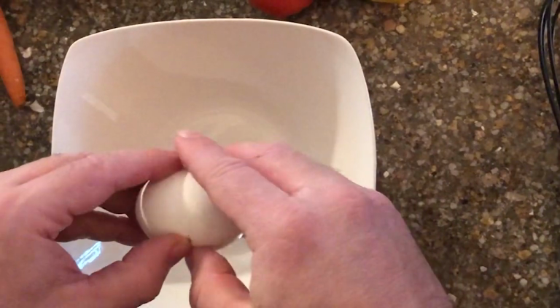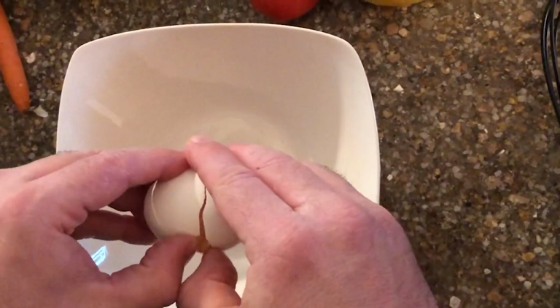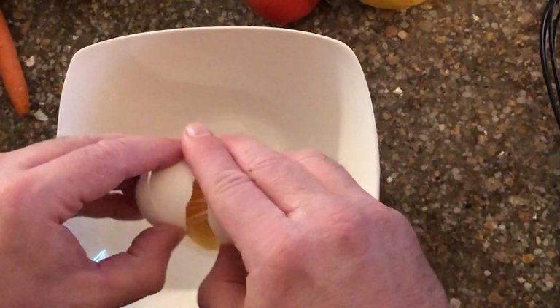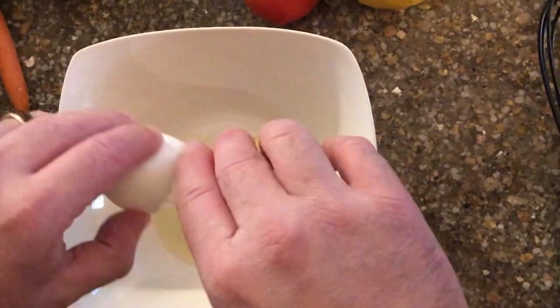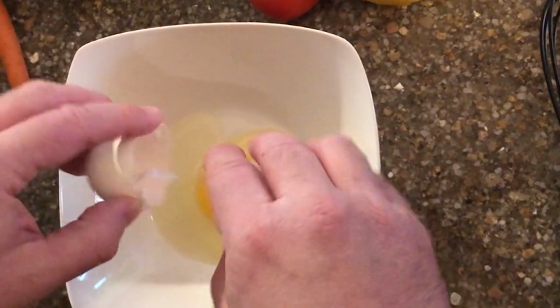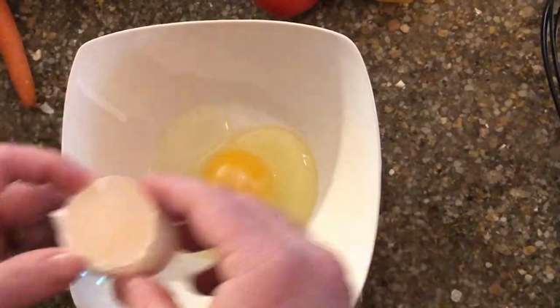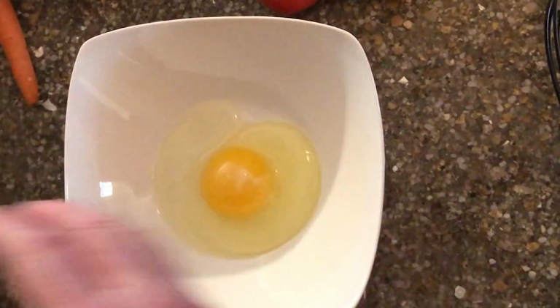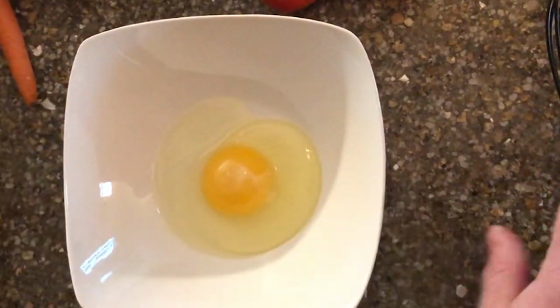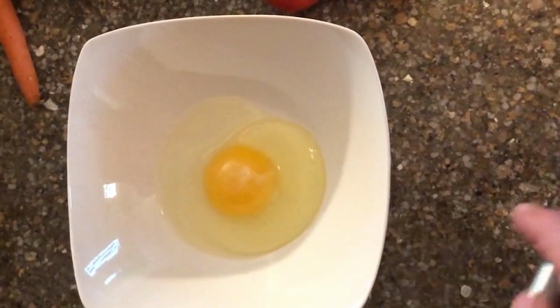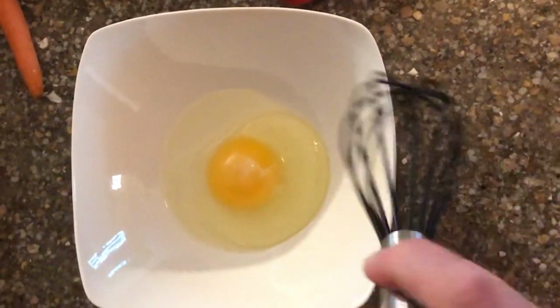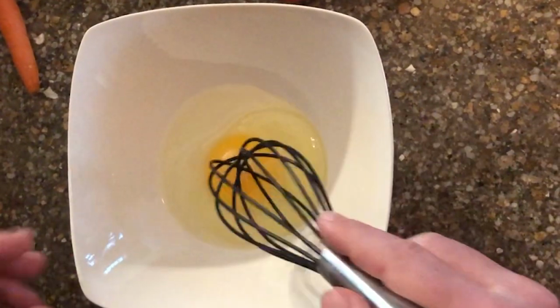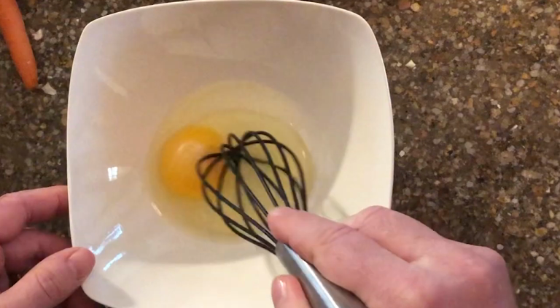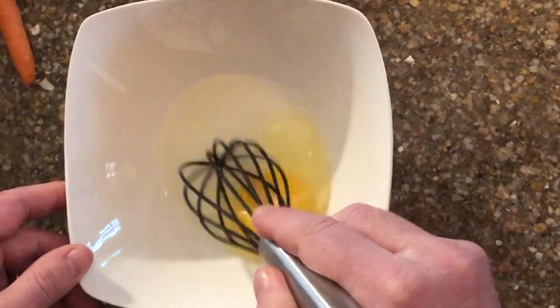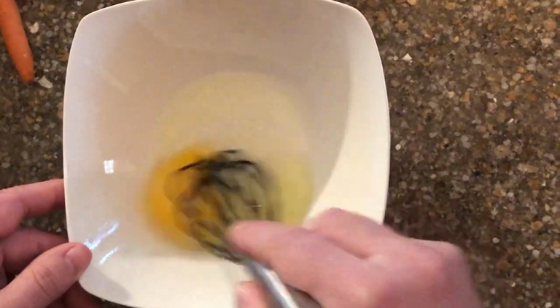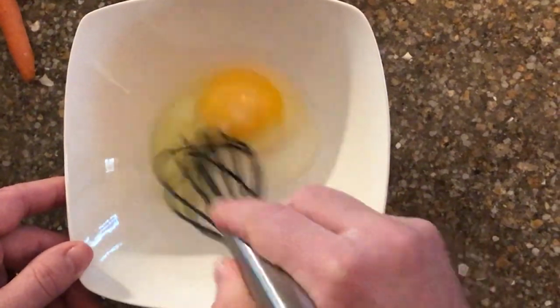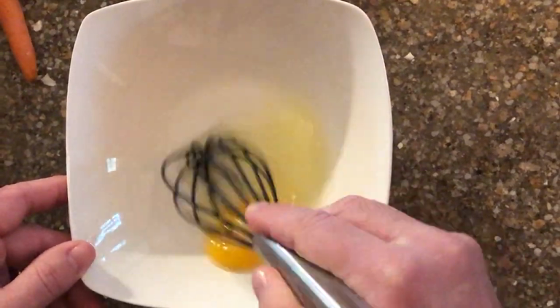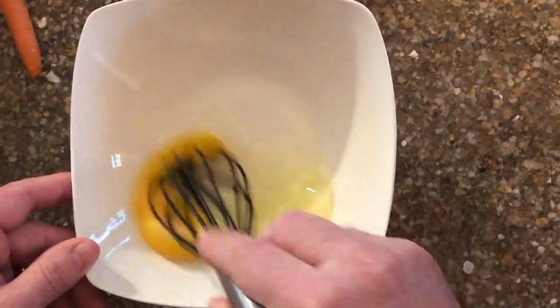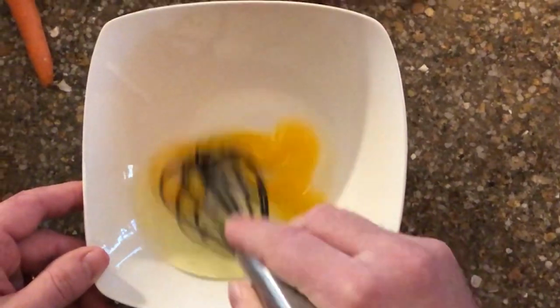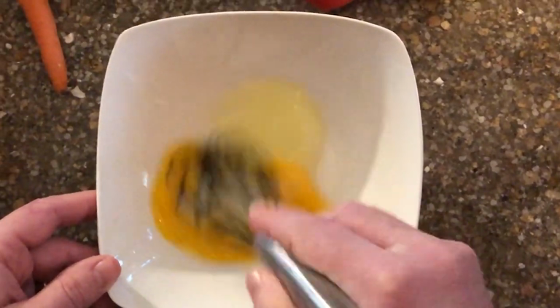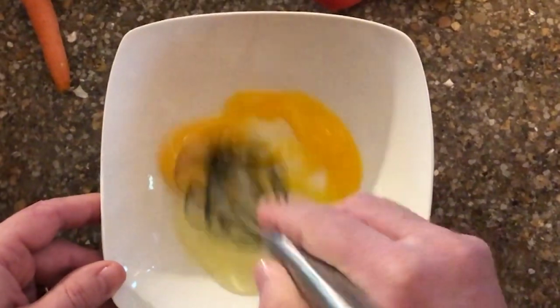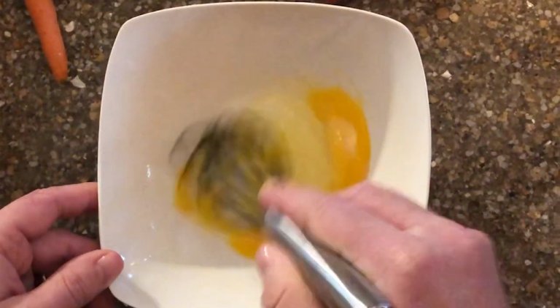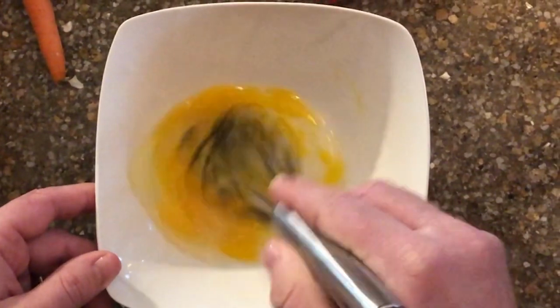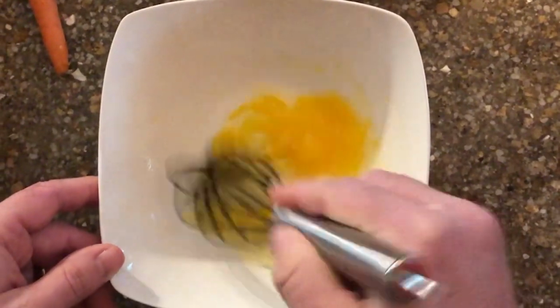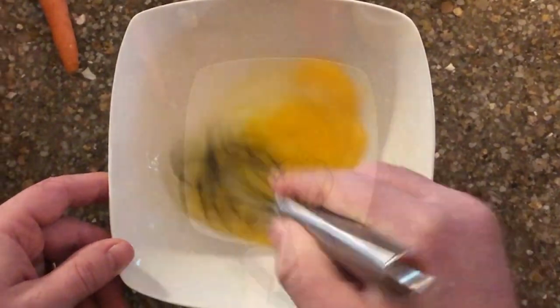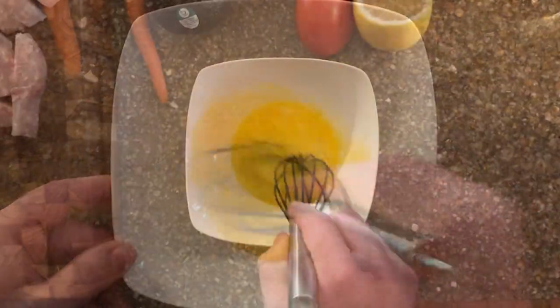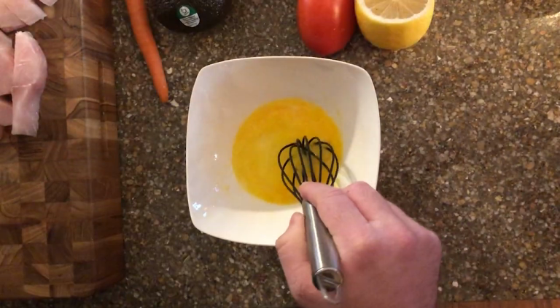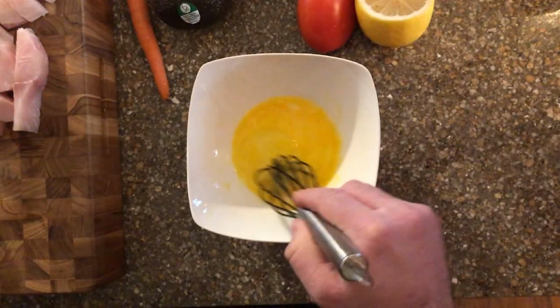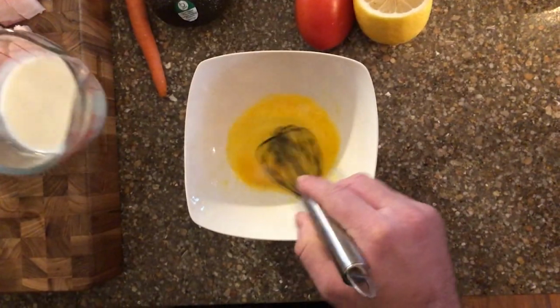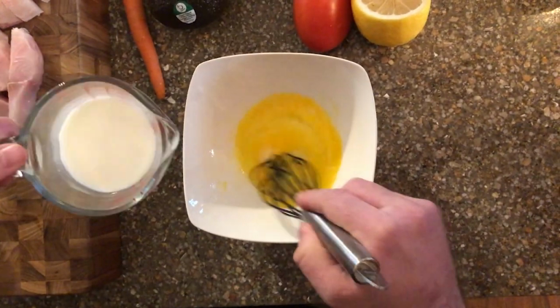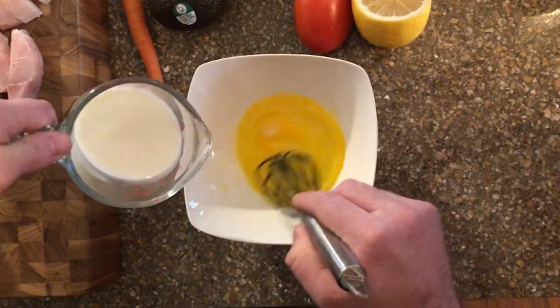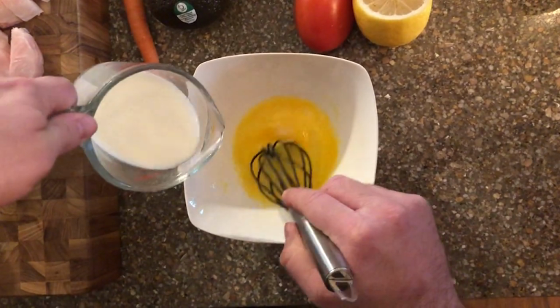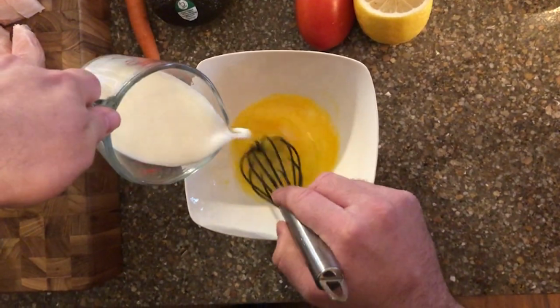Next, in a small bowl, crack one large egg. Whisk, add one half cup of milk, and whisk some more.